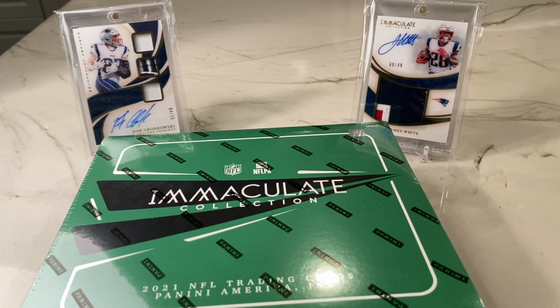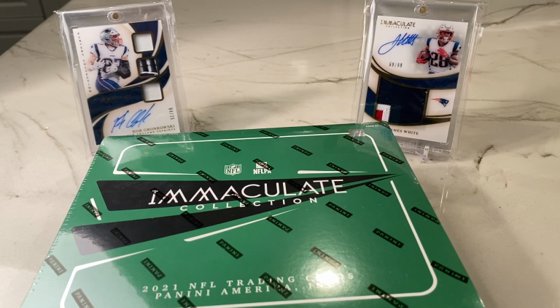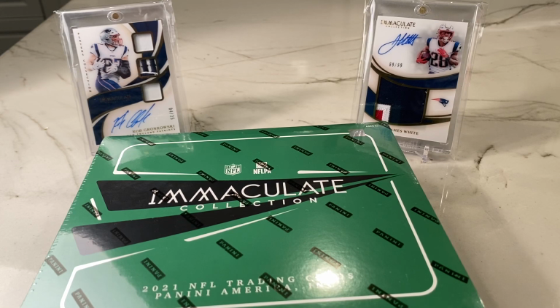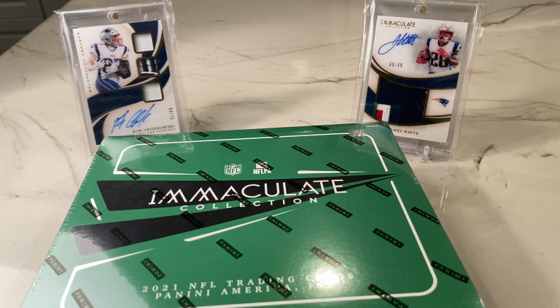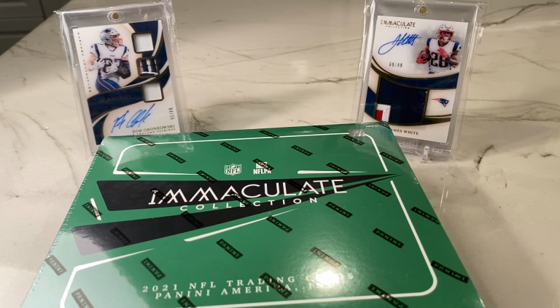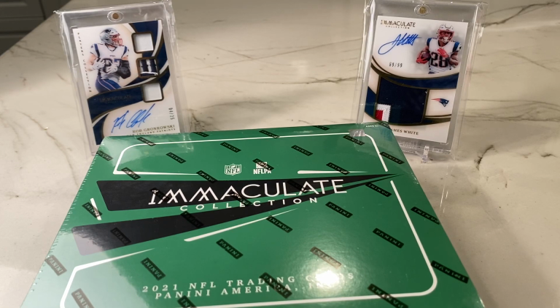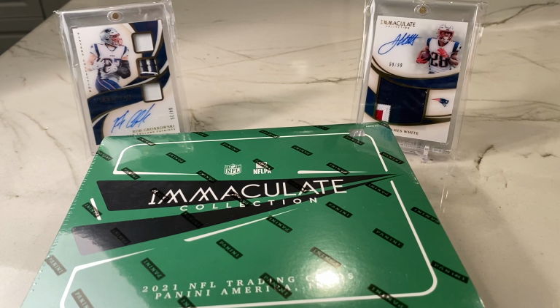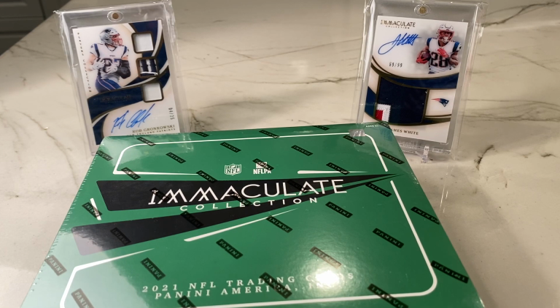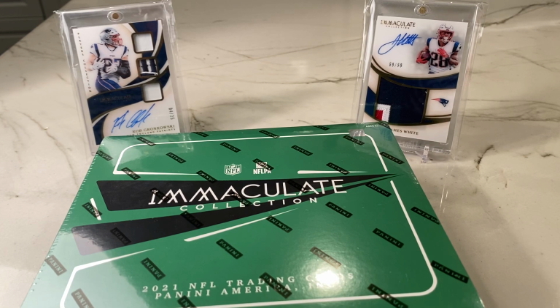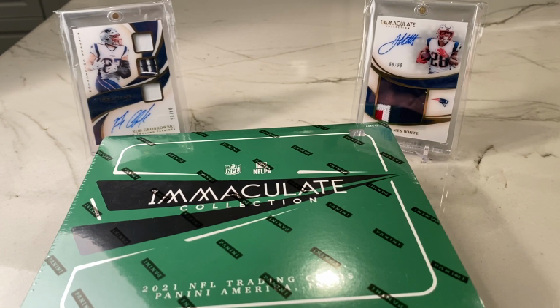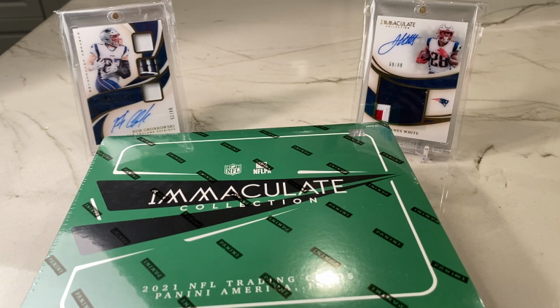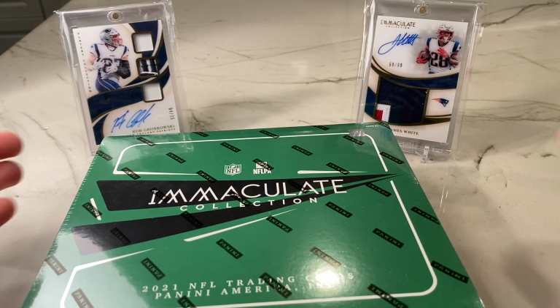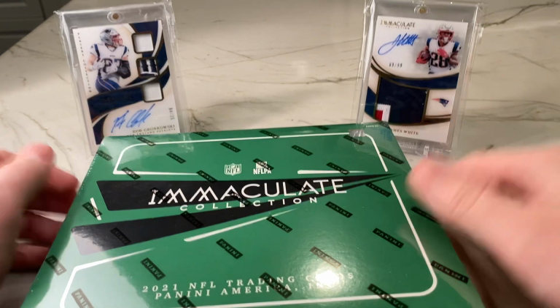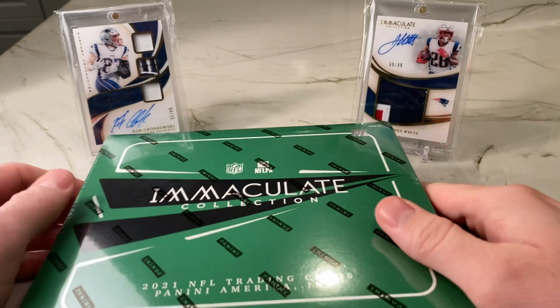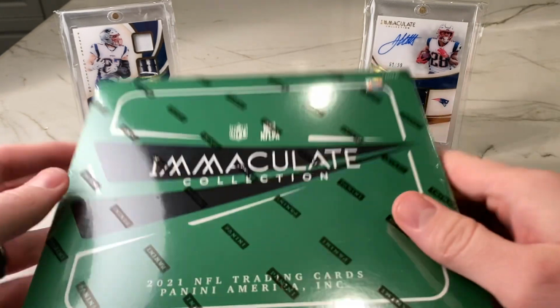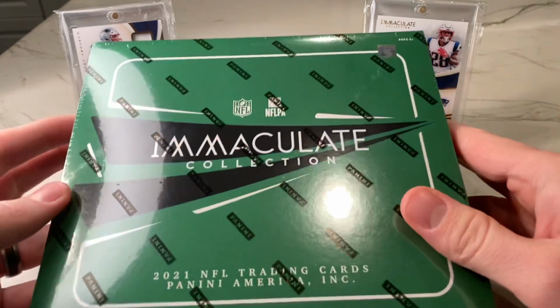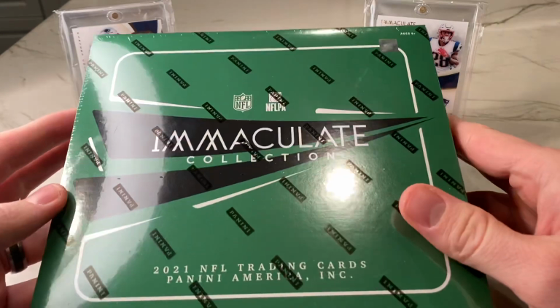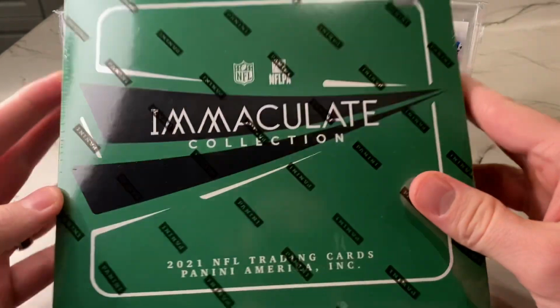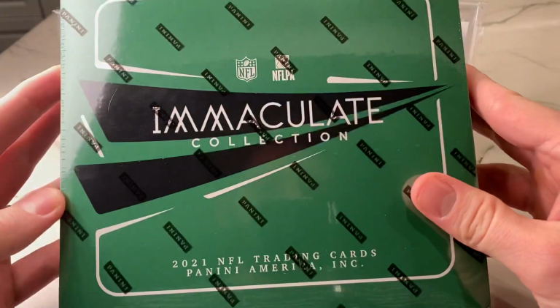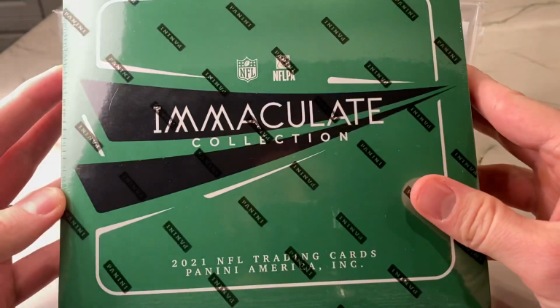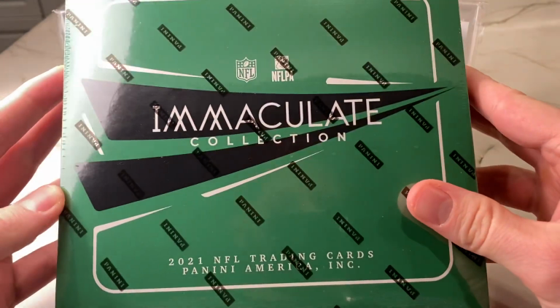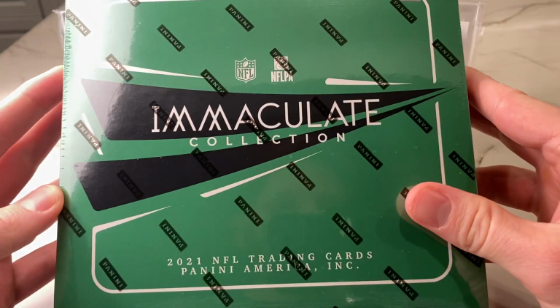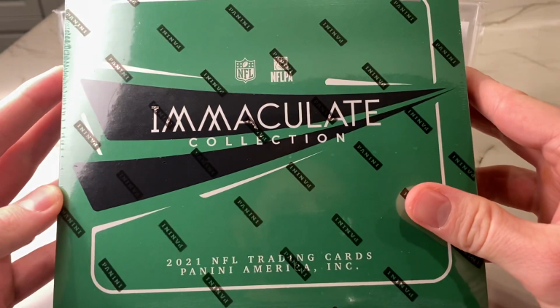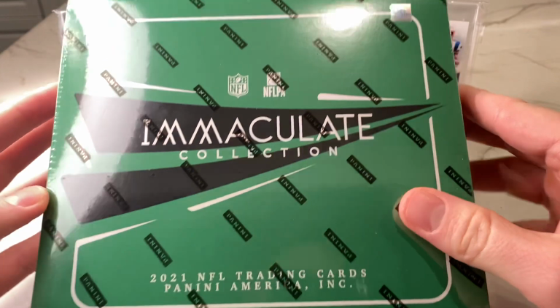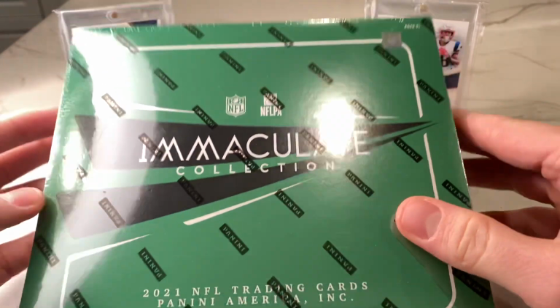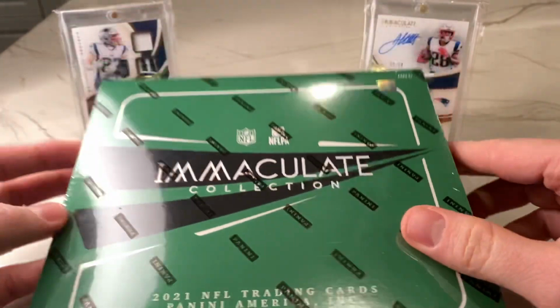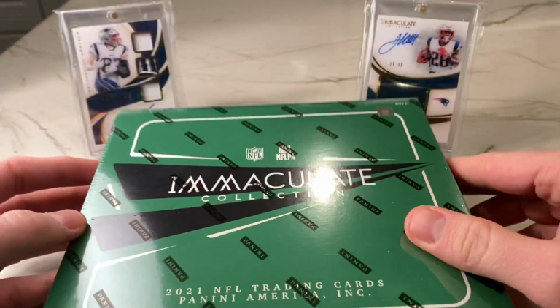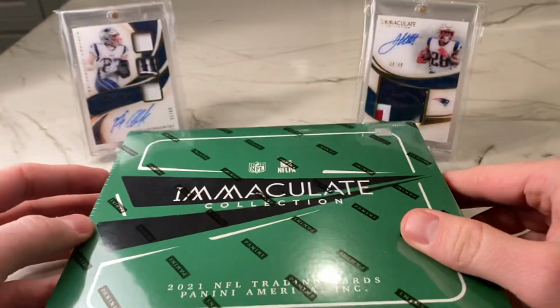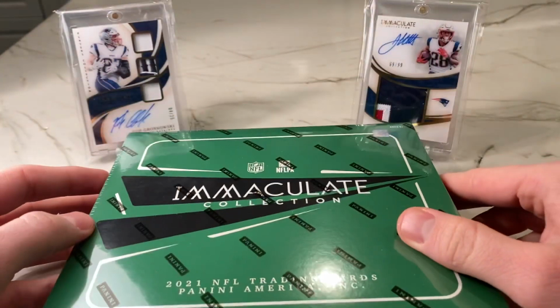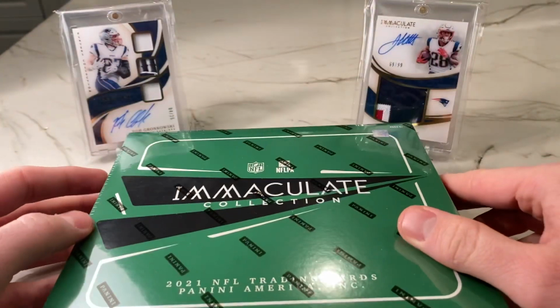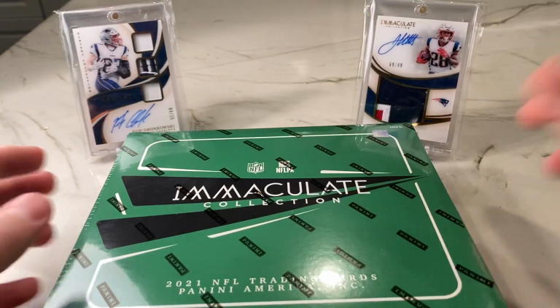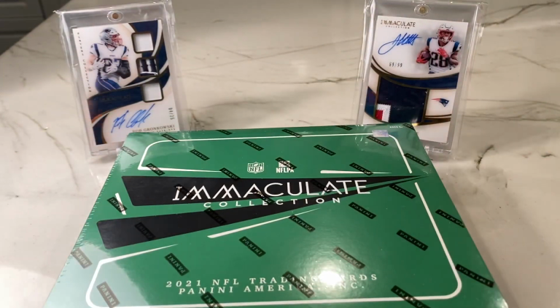Hey guys, what's going on? Thanks for tuning in tonight. Back with another video. We've got Immaculate Football — it is release day.